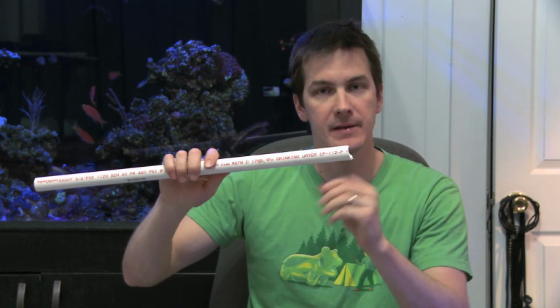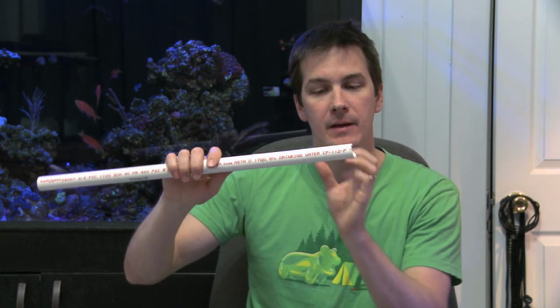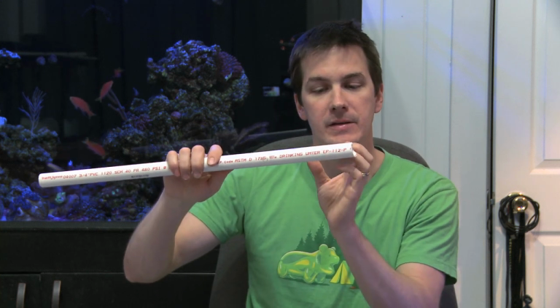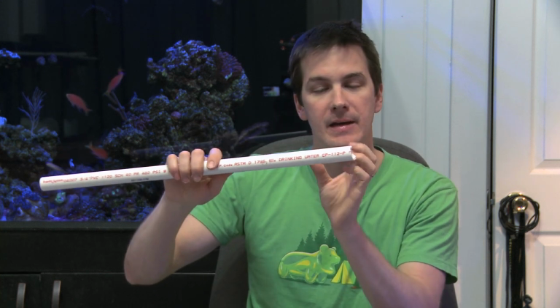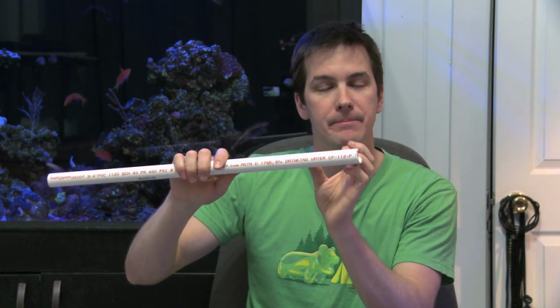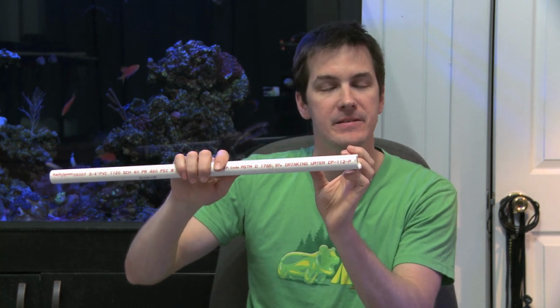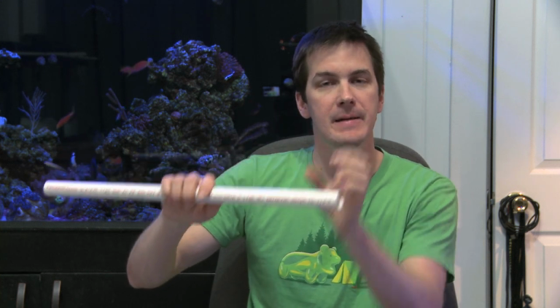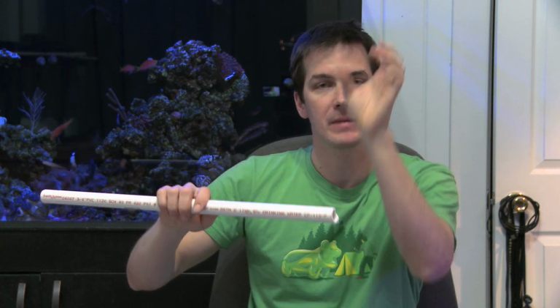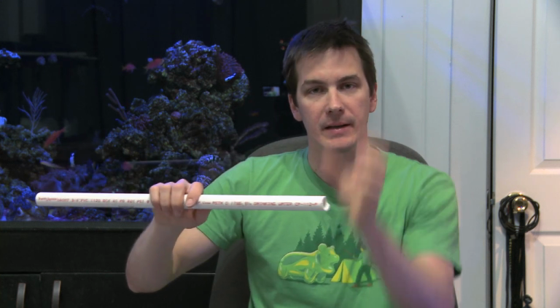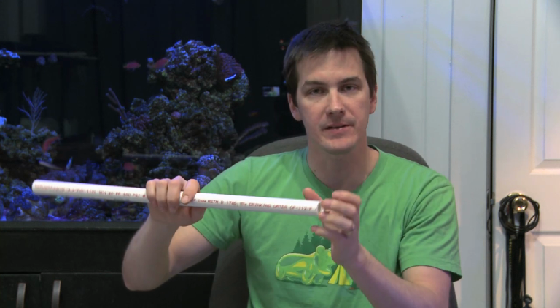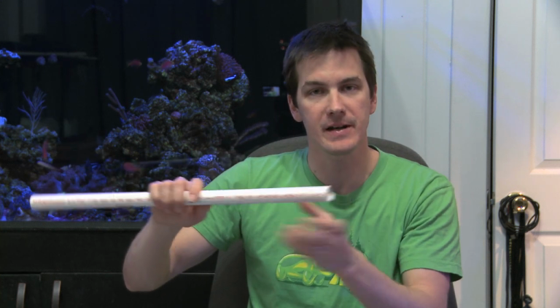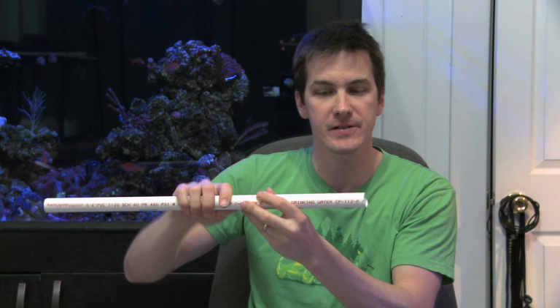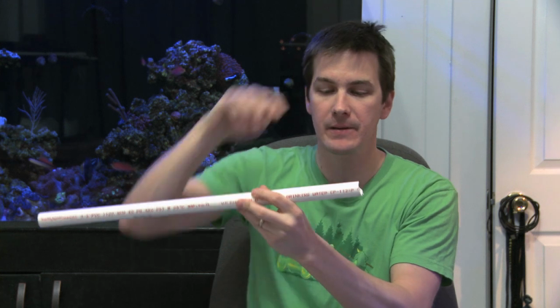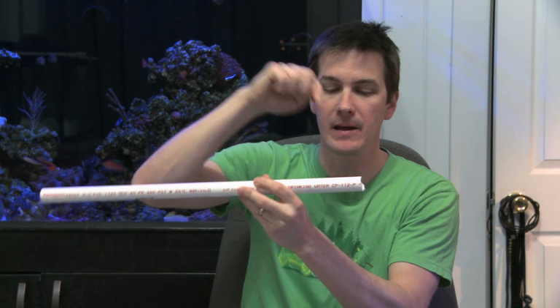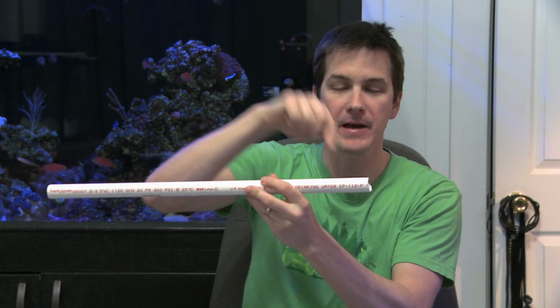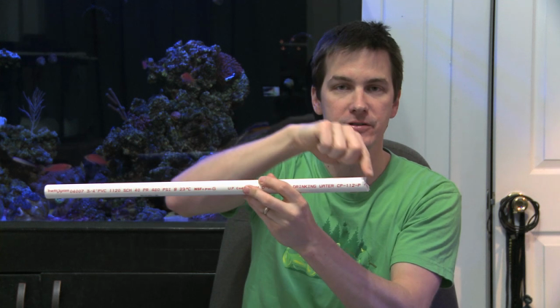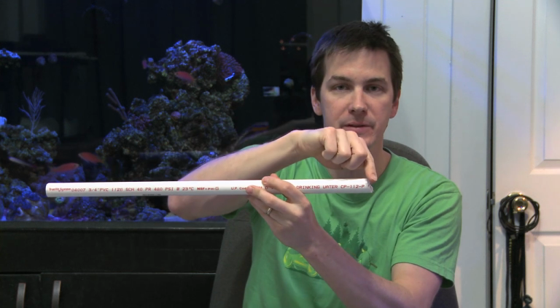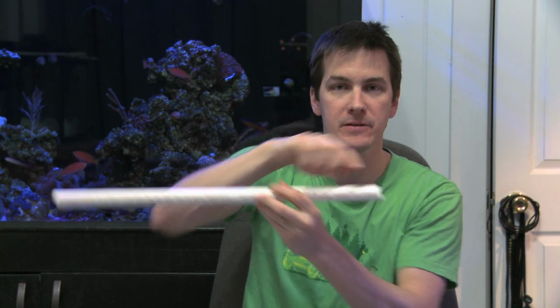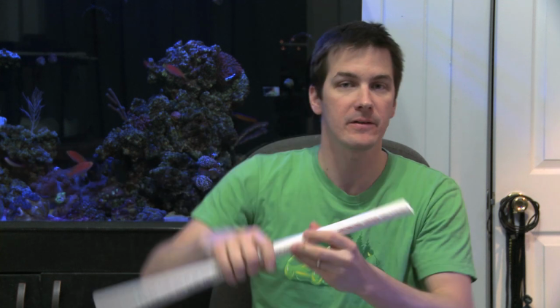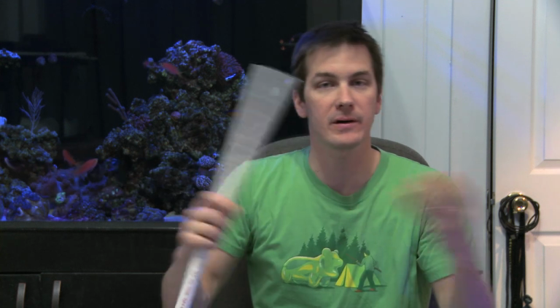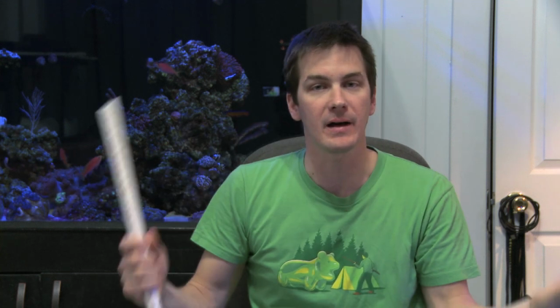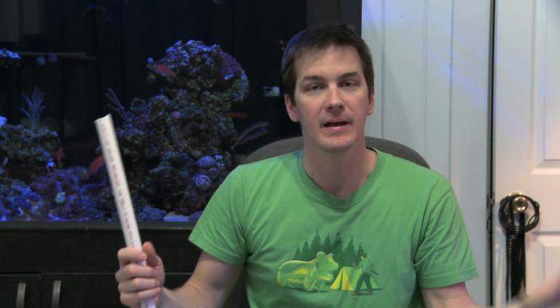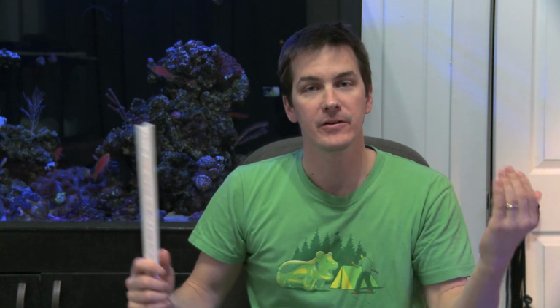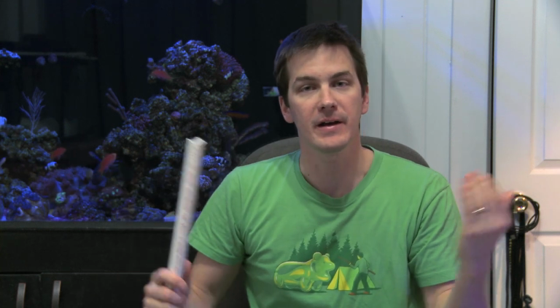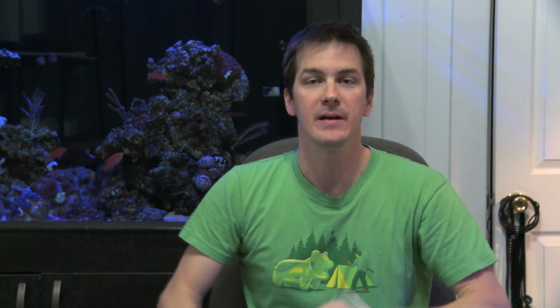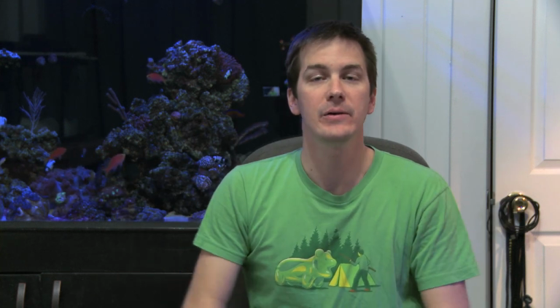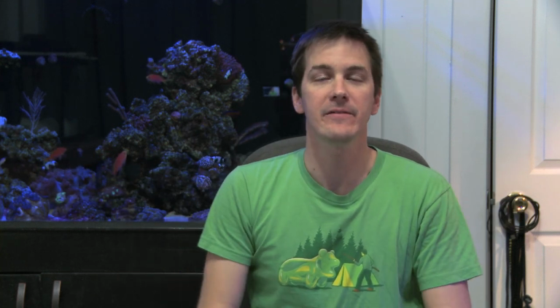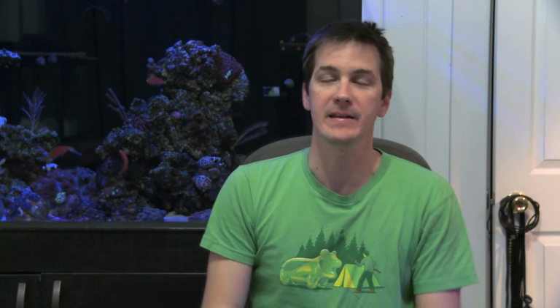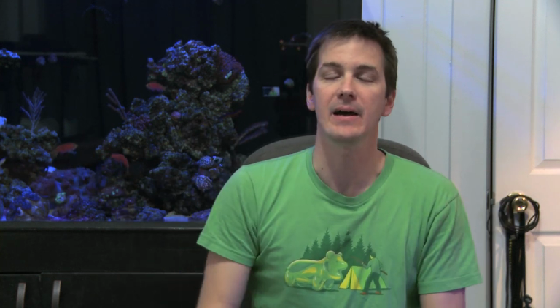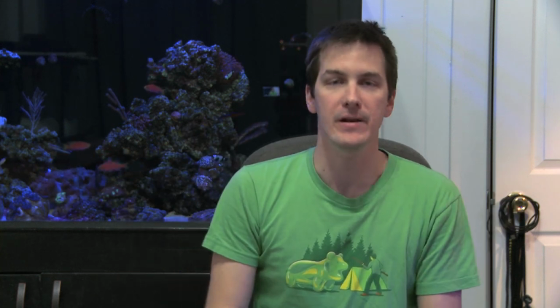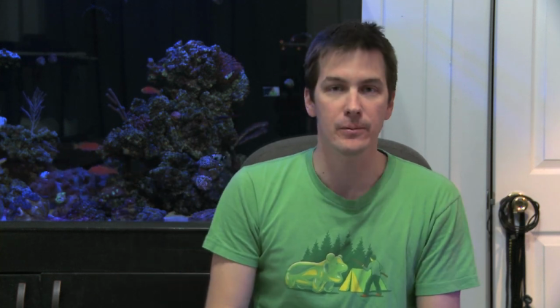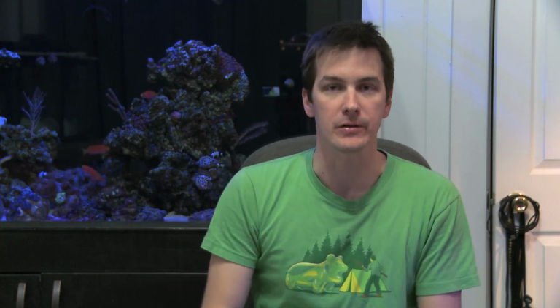Then take that piece of pipe, lay it on the side of your sump, and pass your tubing through and voila, you're done. You have a DIY tube holder.